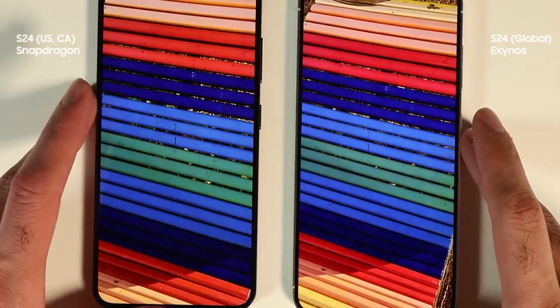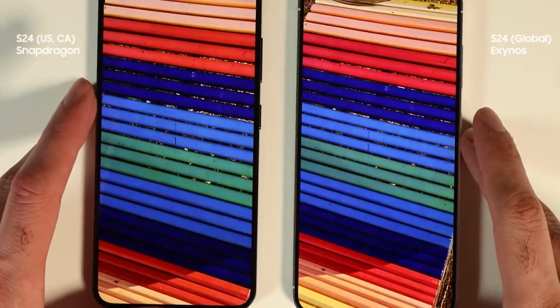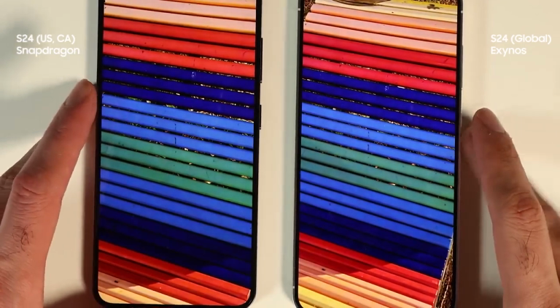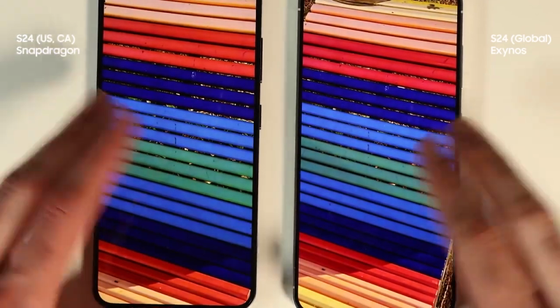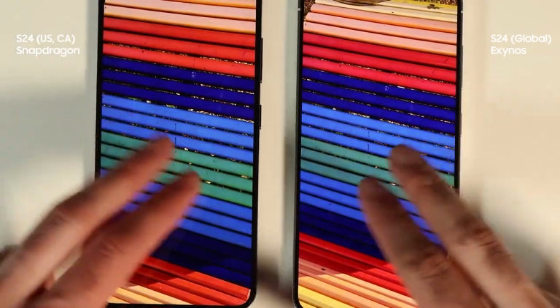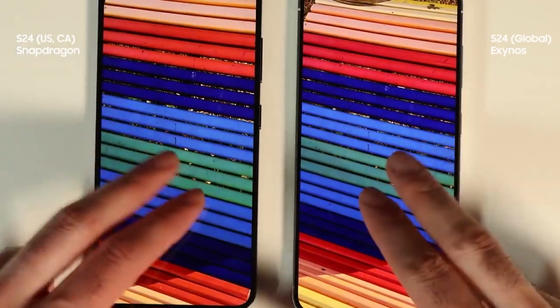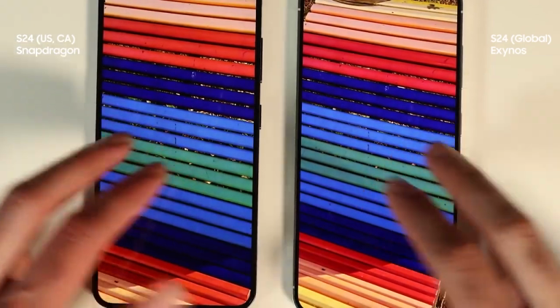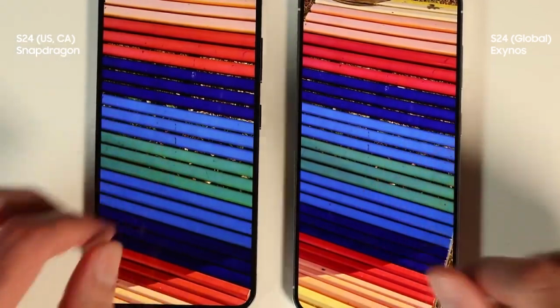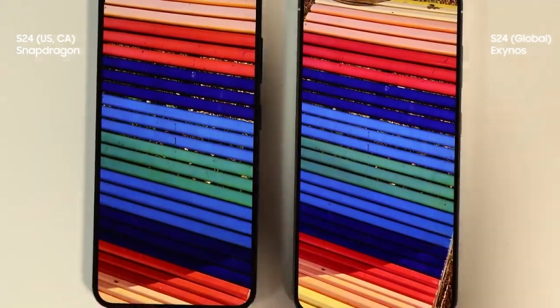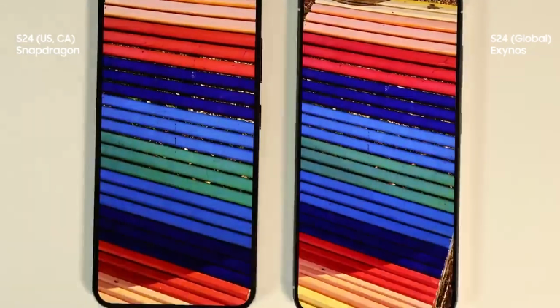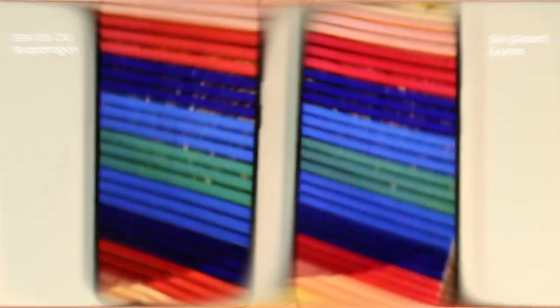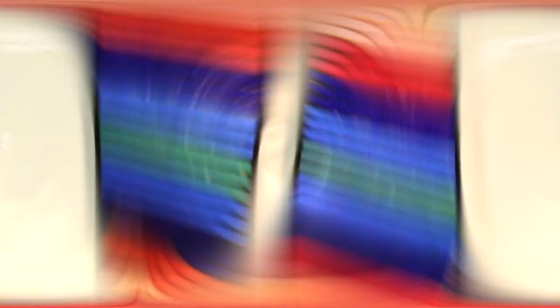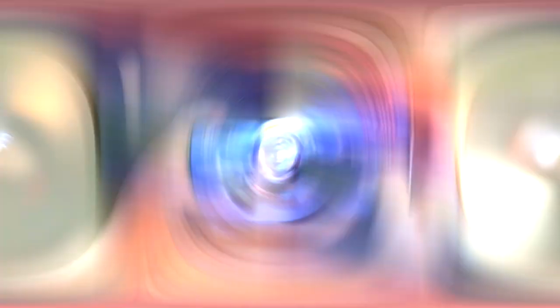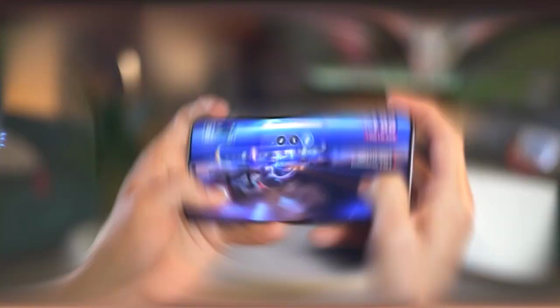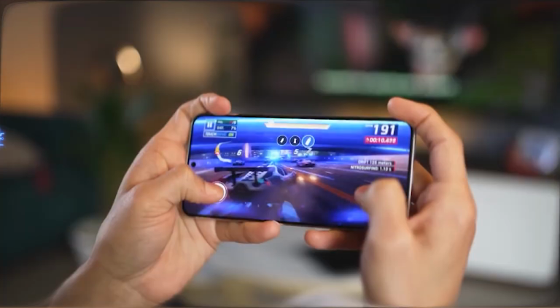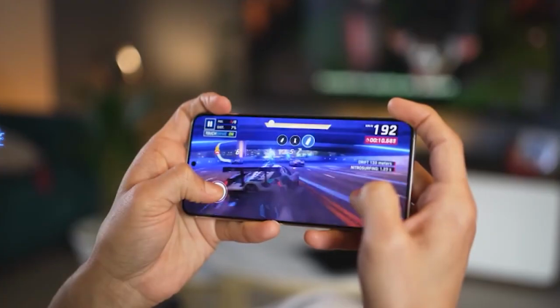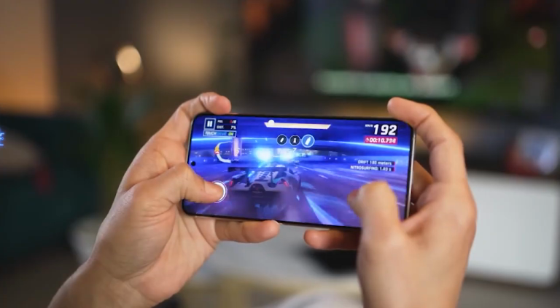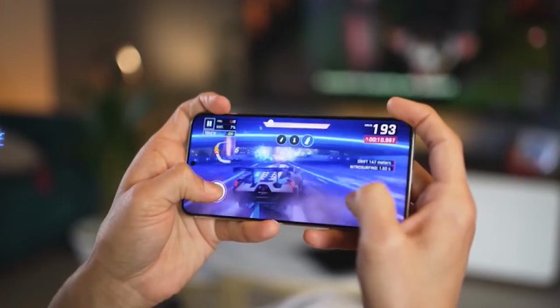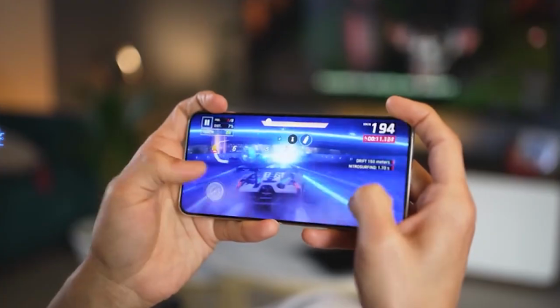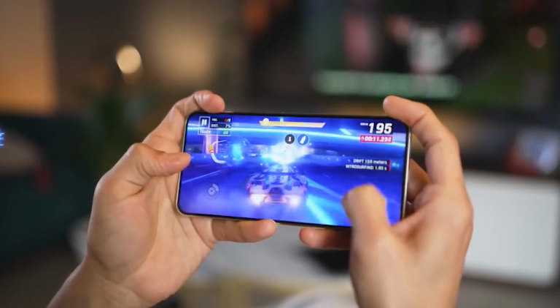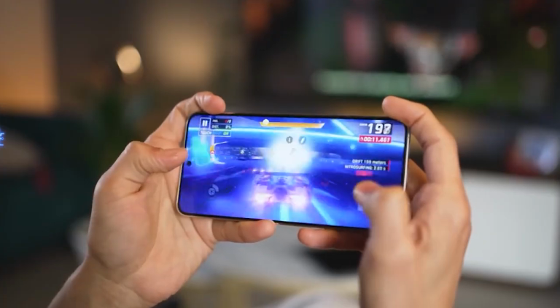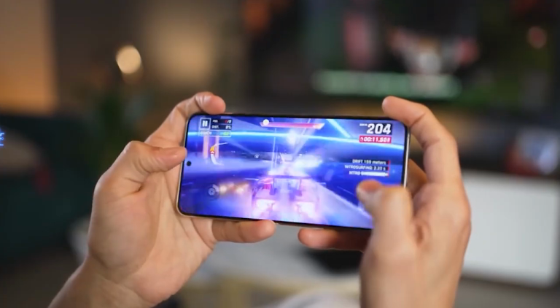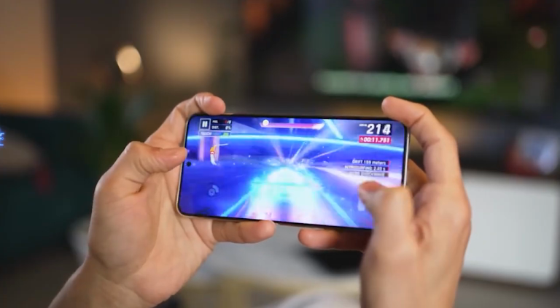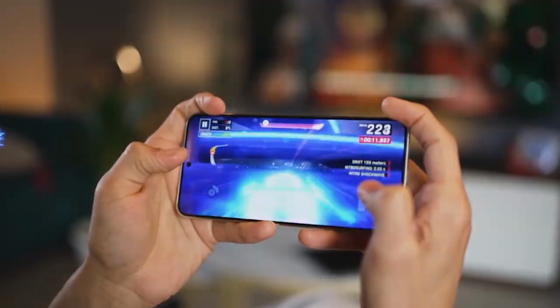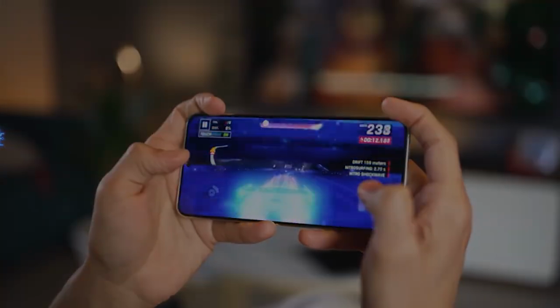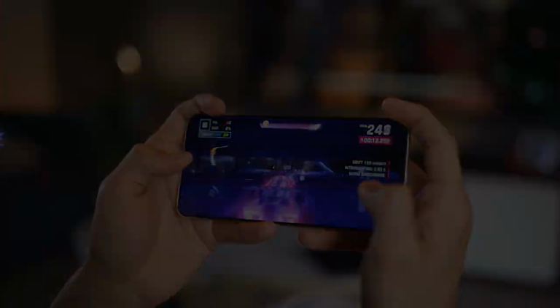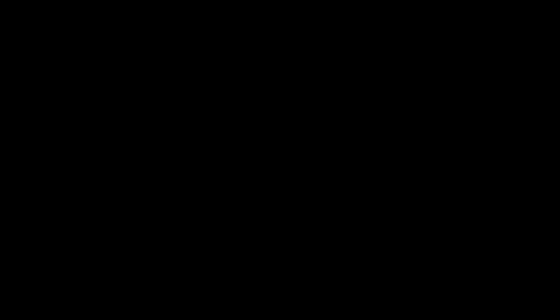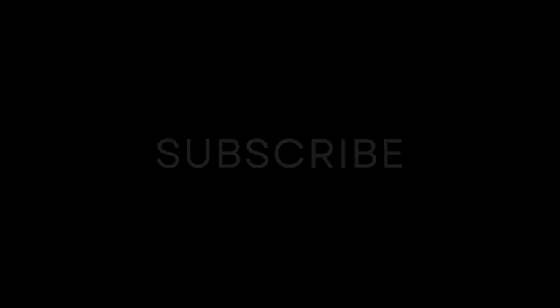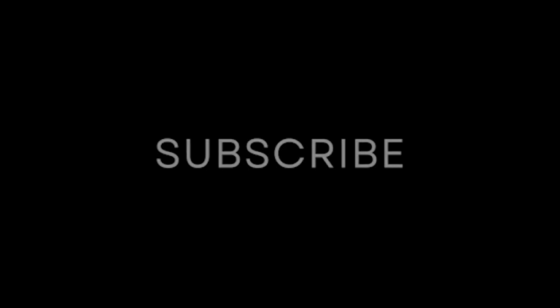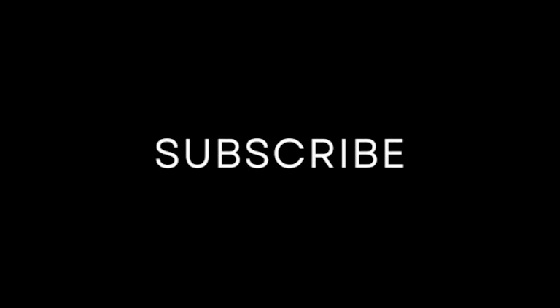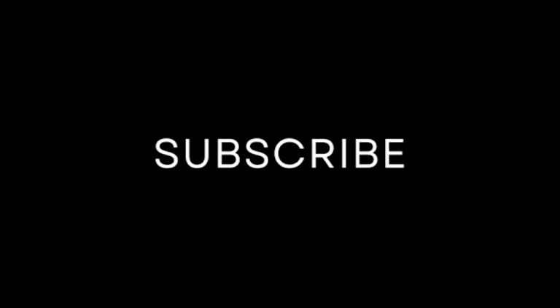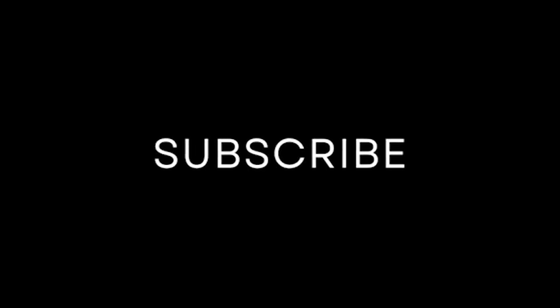Stay tuned as we continue to explore the latest in mobile technology. Thanks for watching.